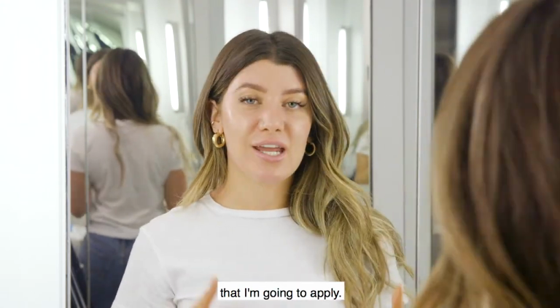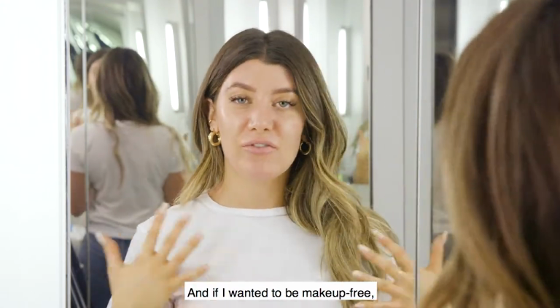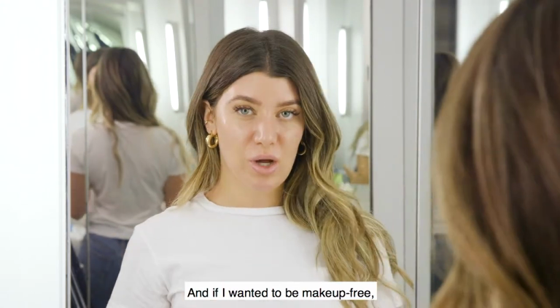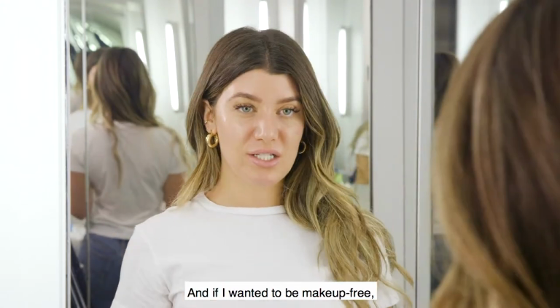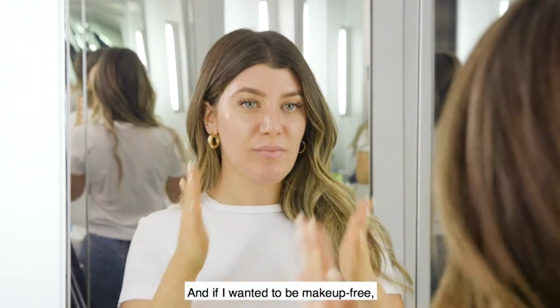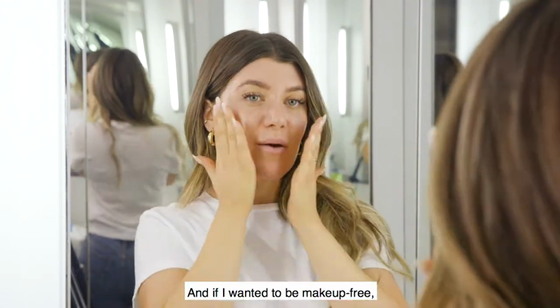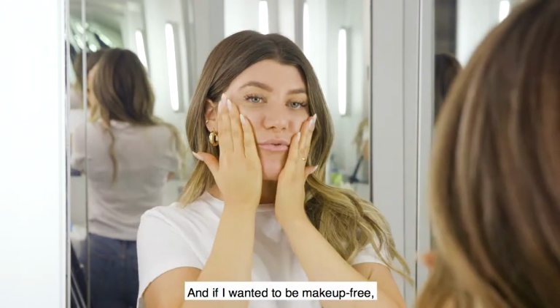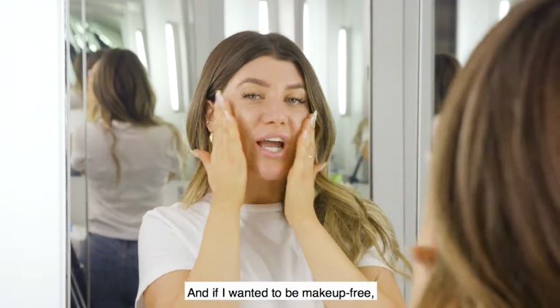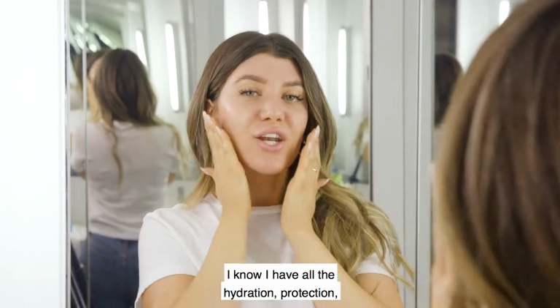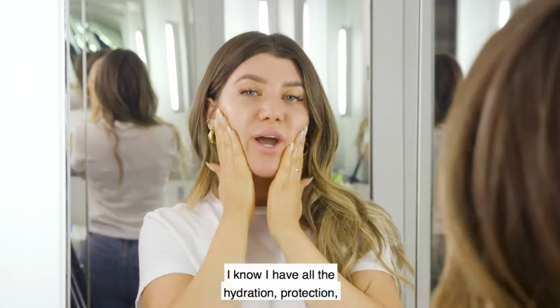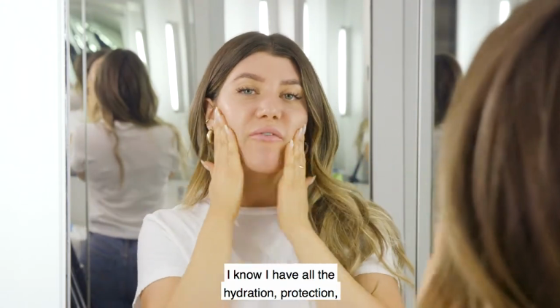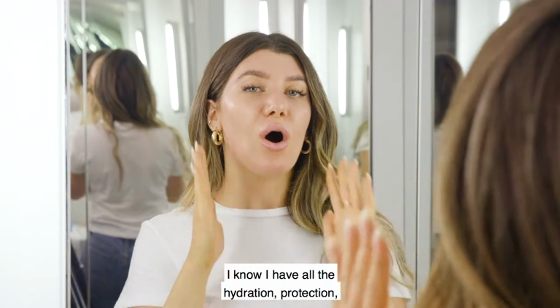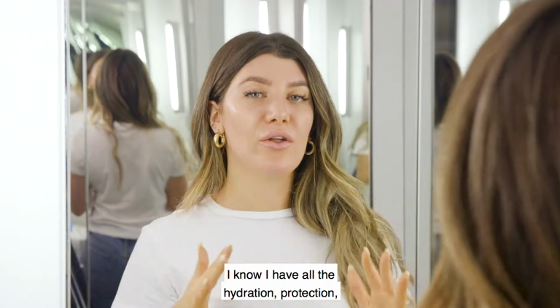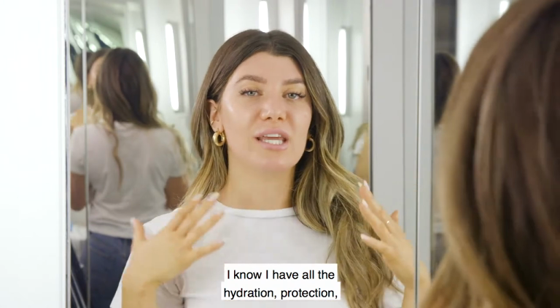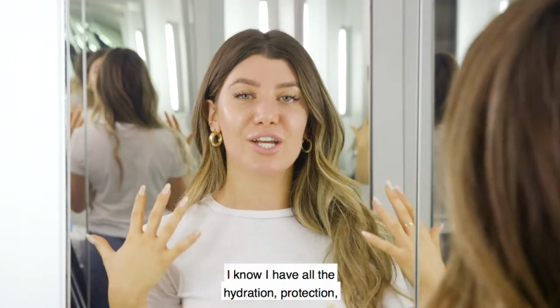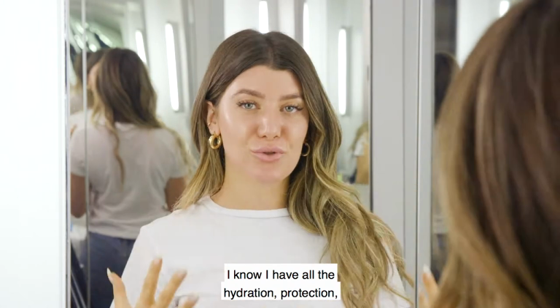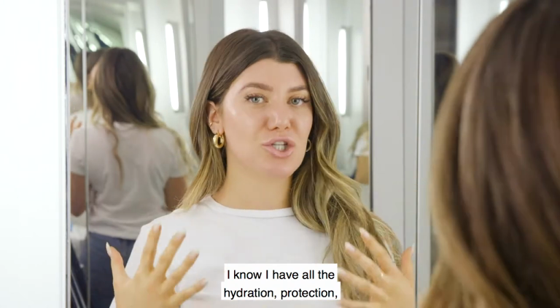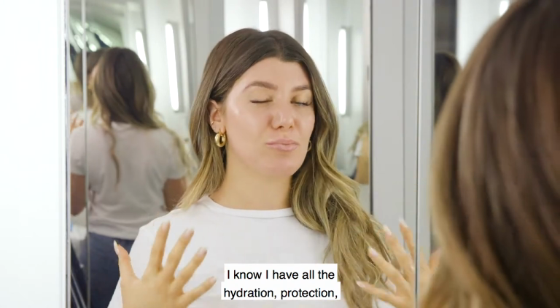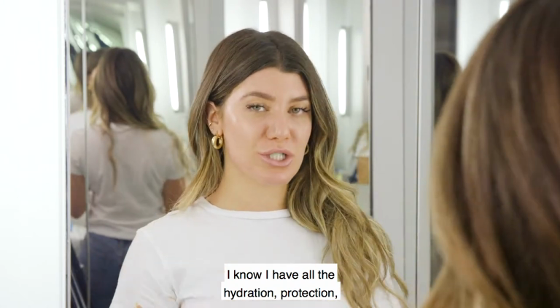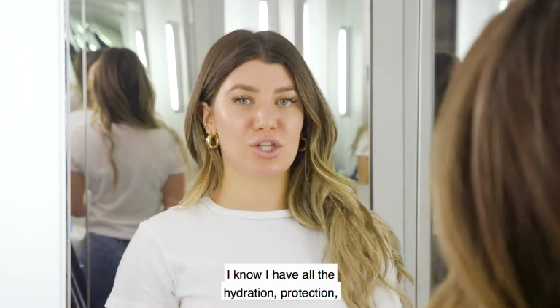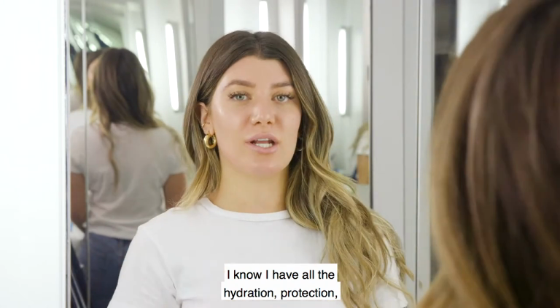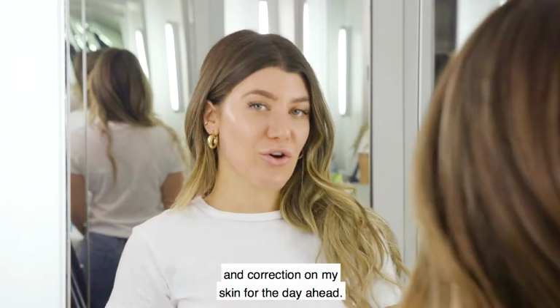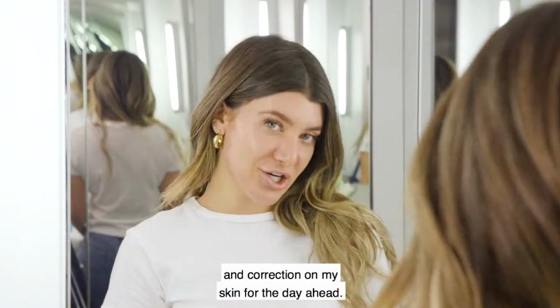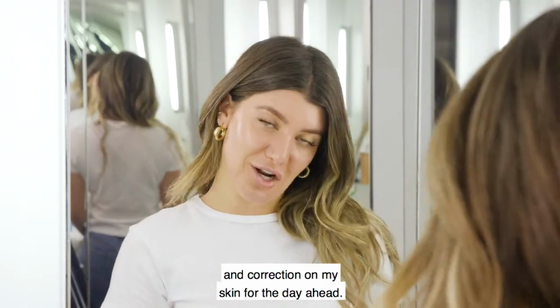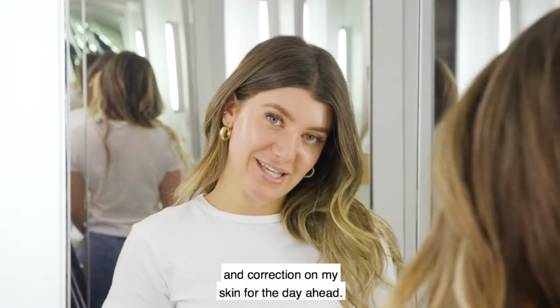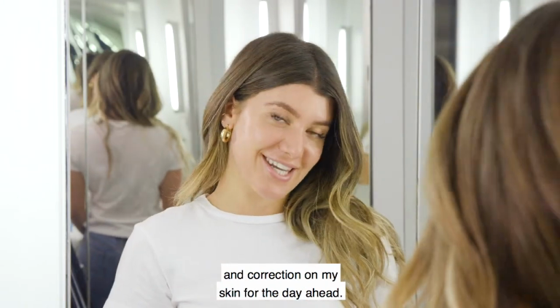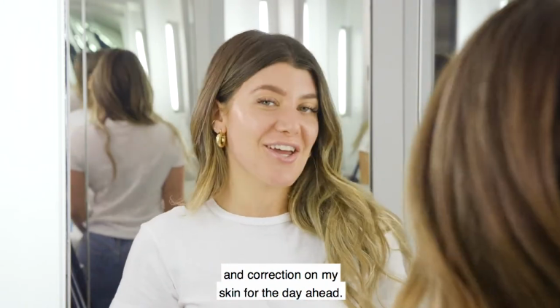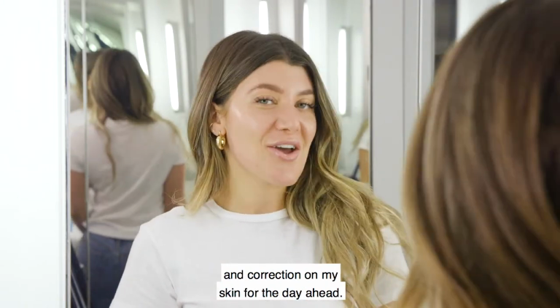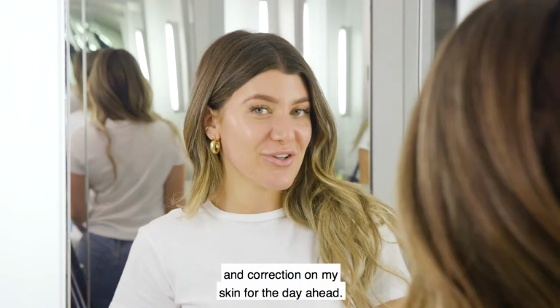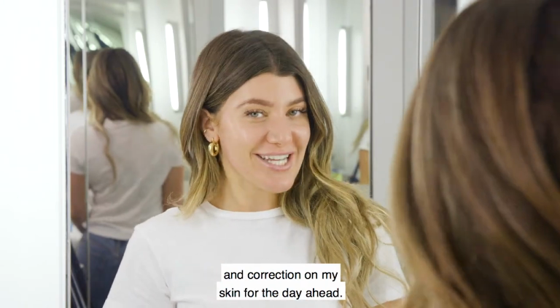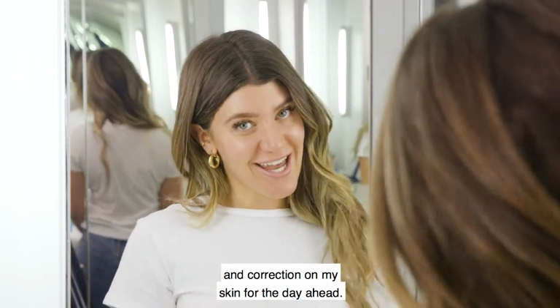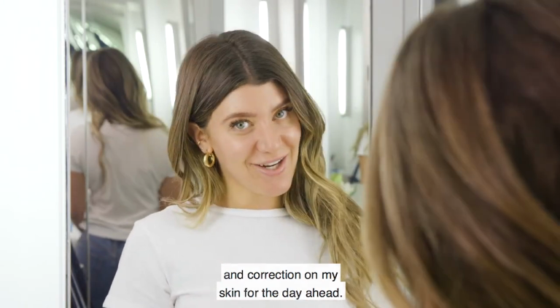My skin is all ready for my makeup. And if I want to go makeup-free, I know I have all the hydration, protection, and correction on my skin for the day ahead.